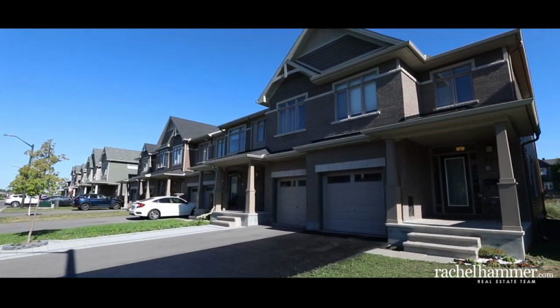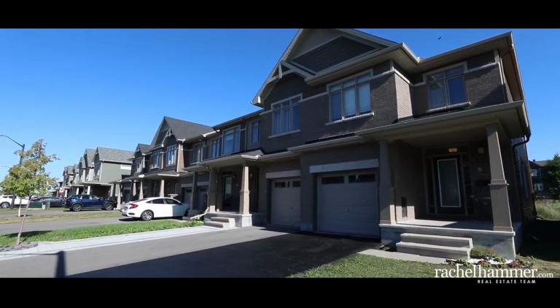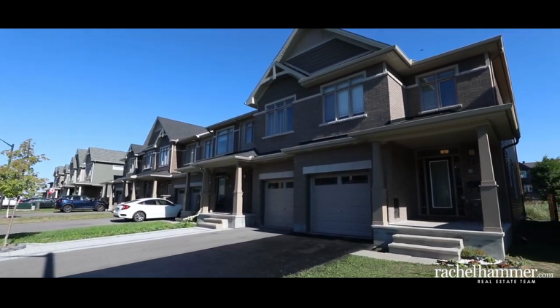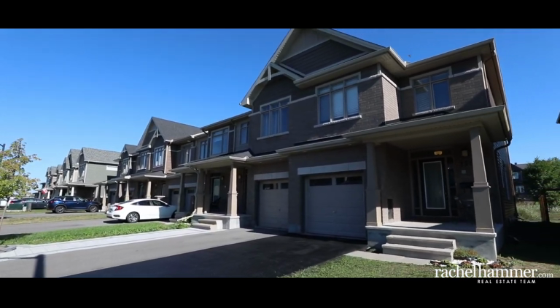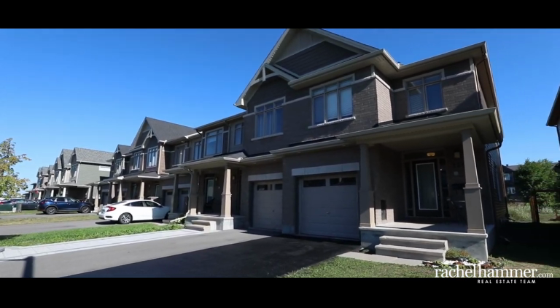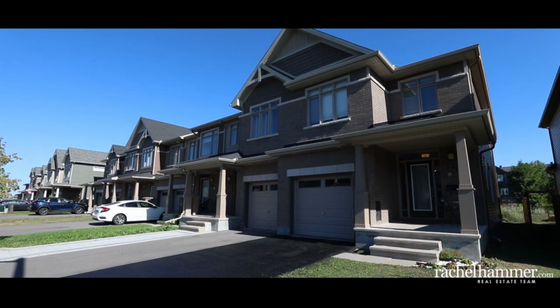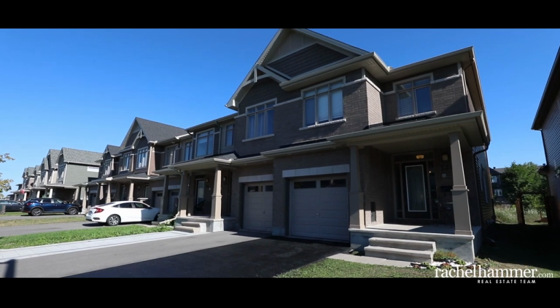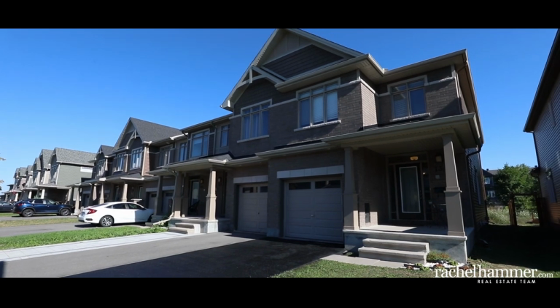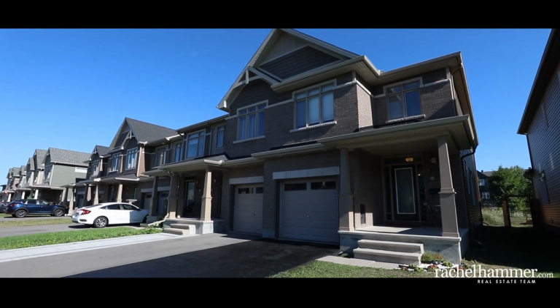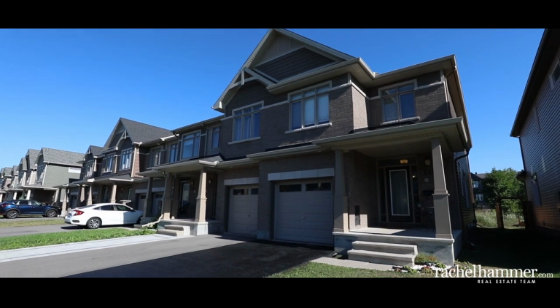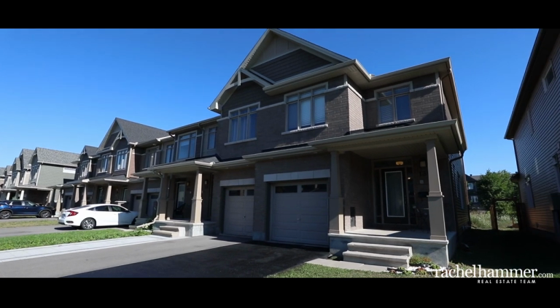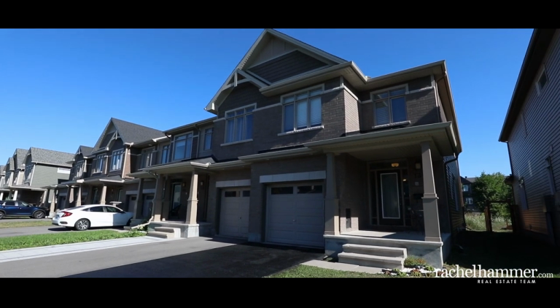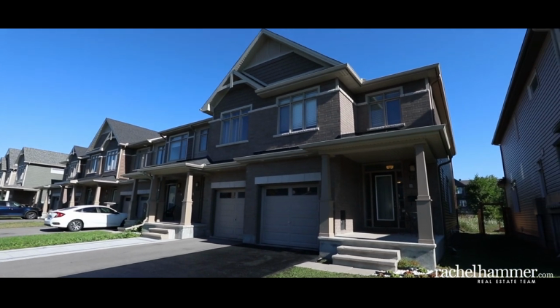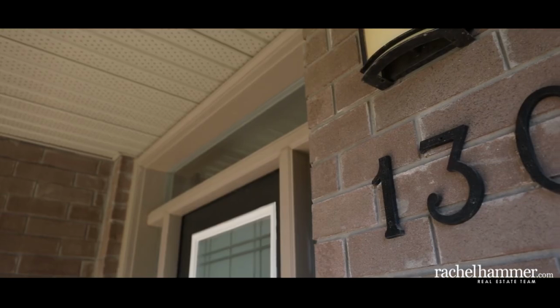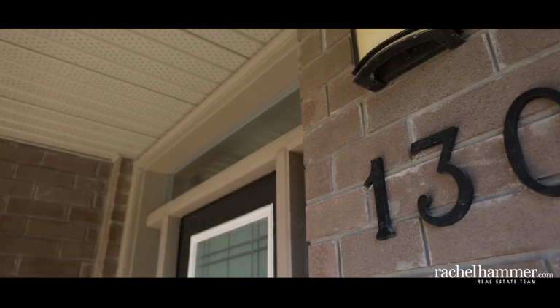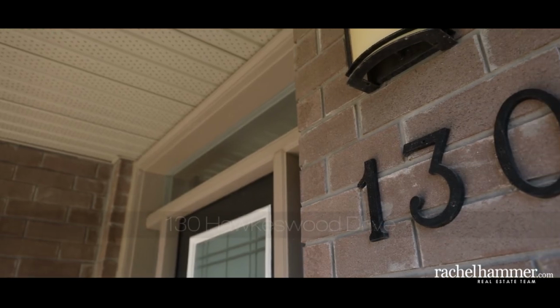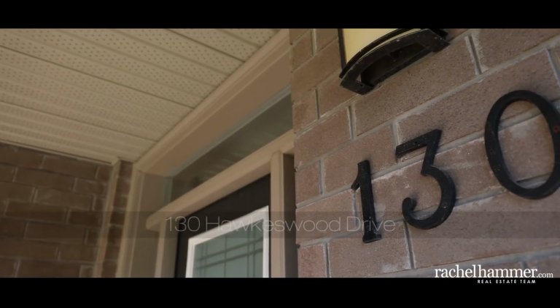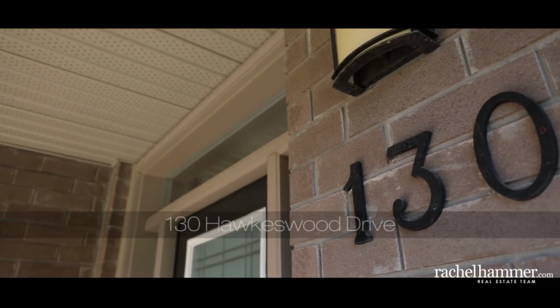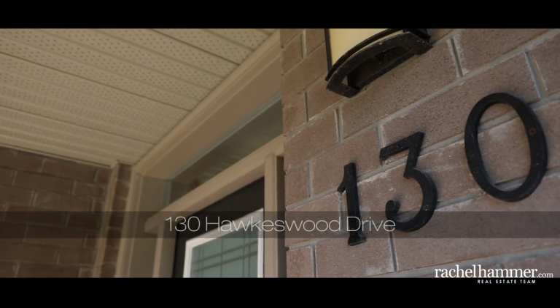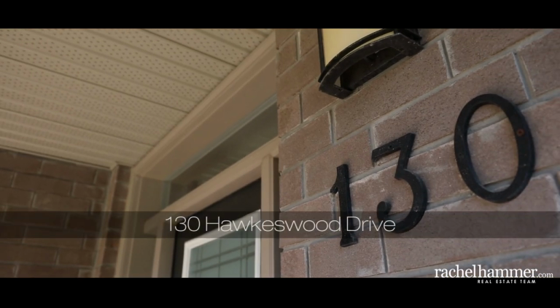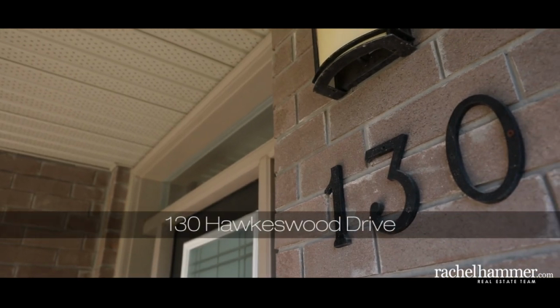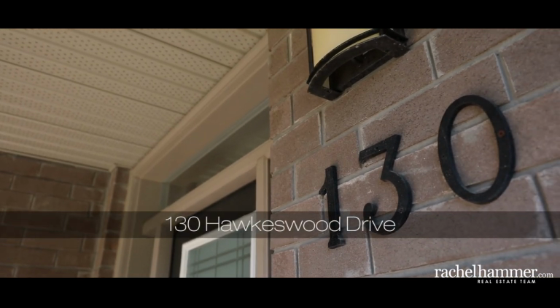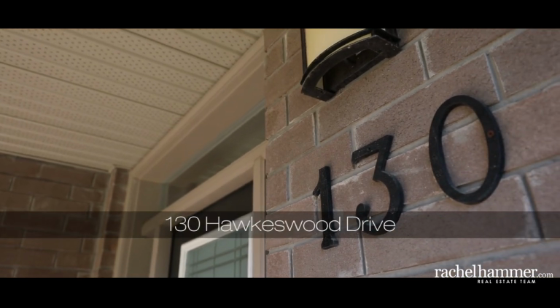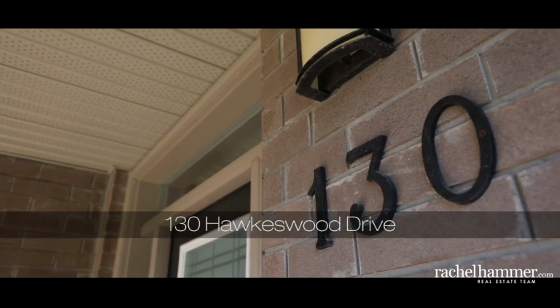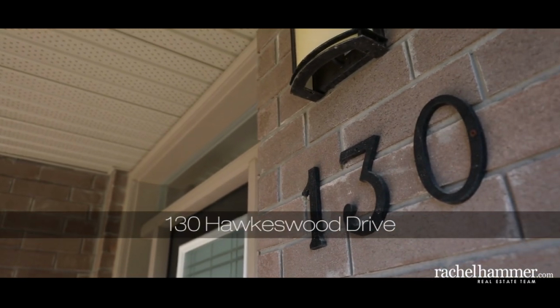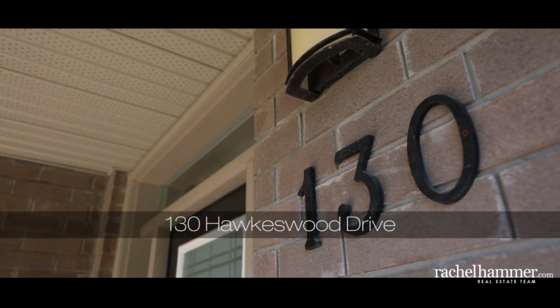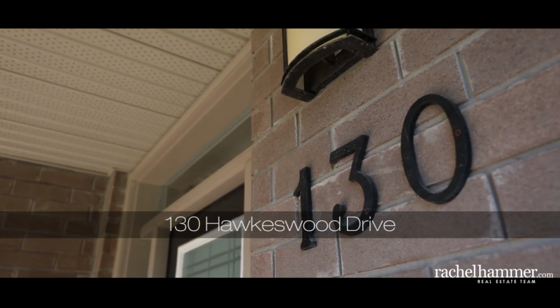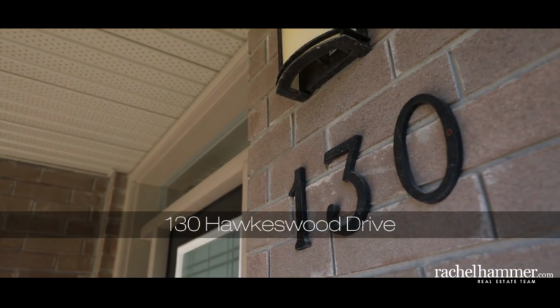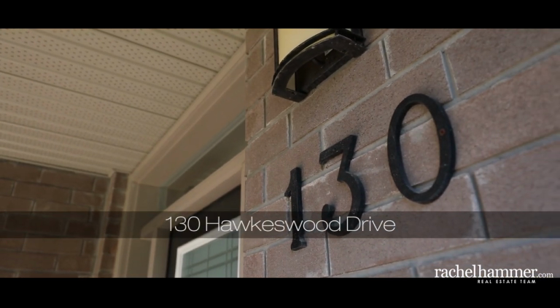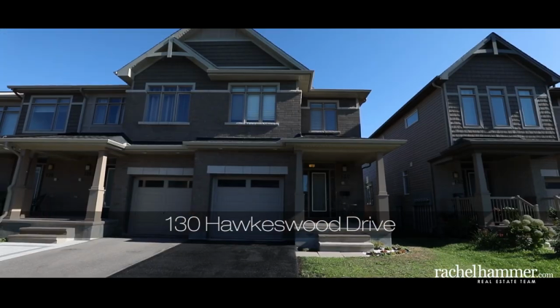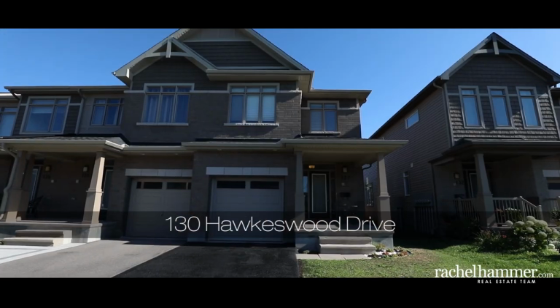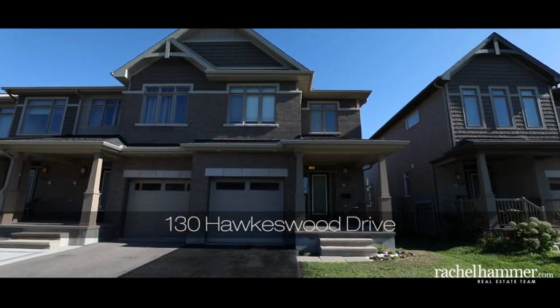We invite you to visit 130 Hawkswood Drive and imagine what life would be like in this beautiful home. Book a showing today.